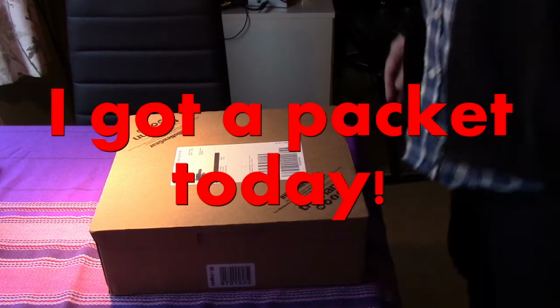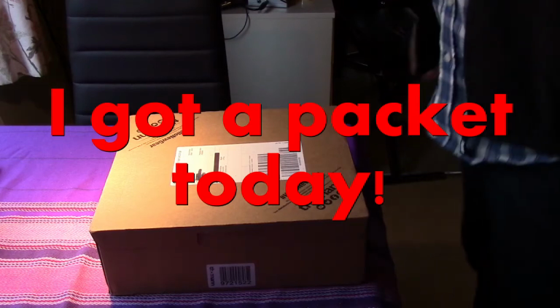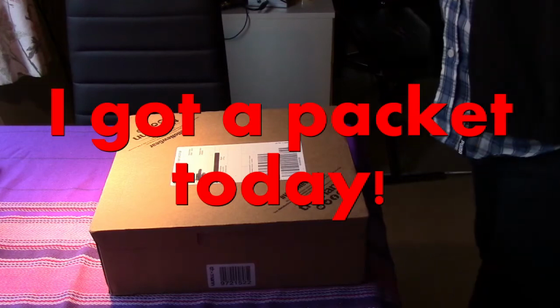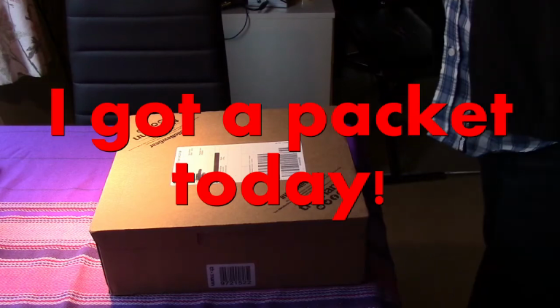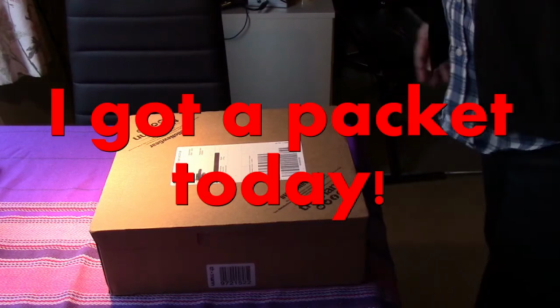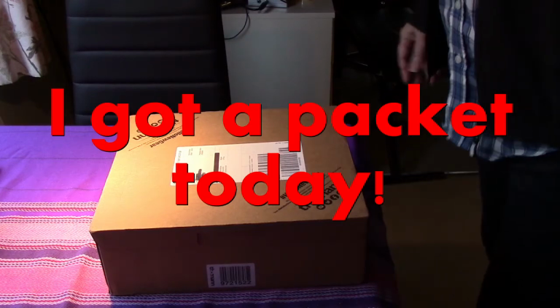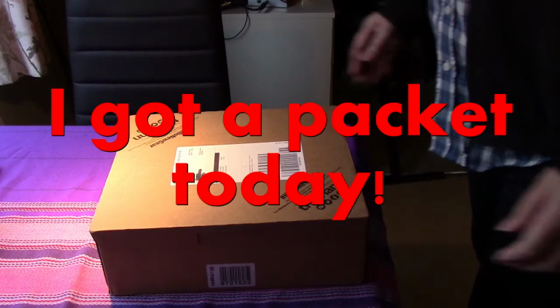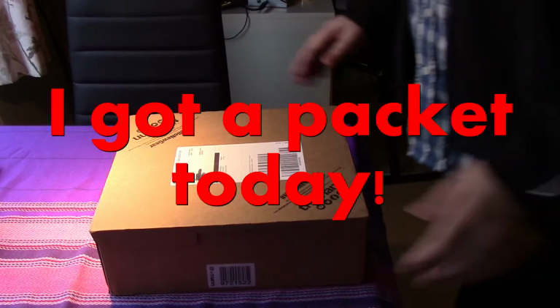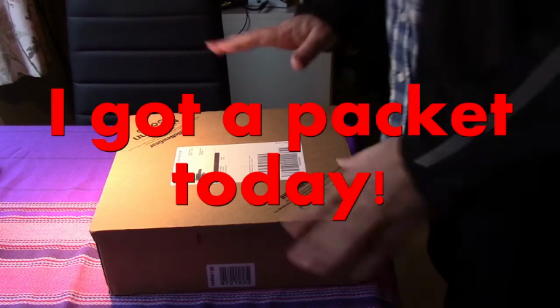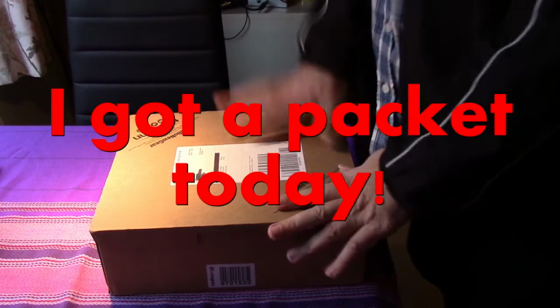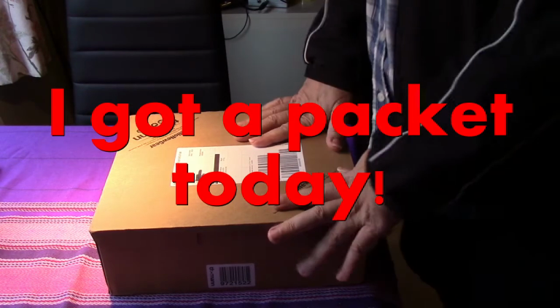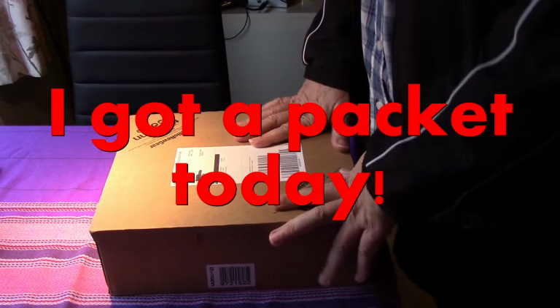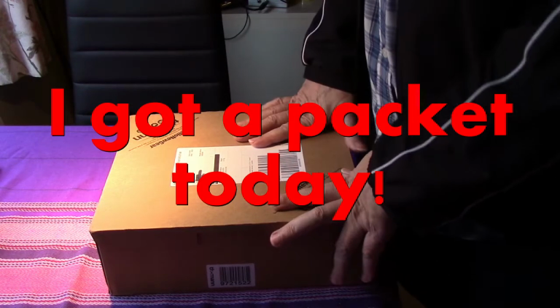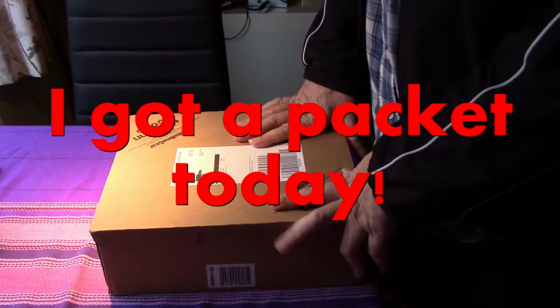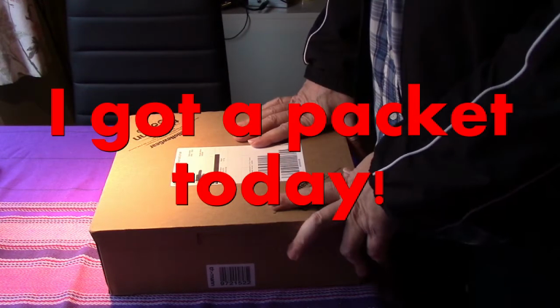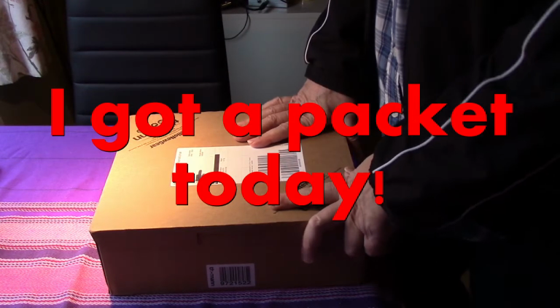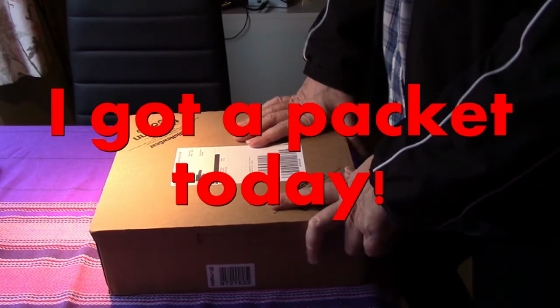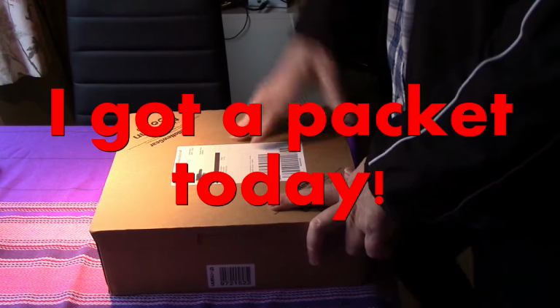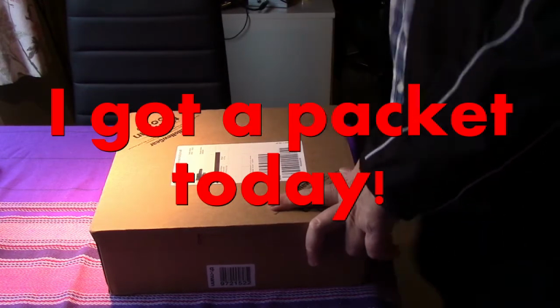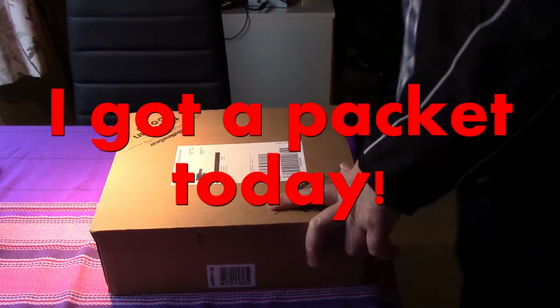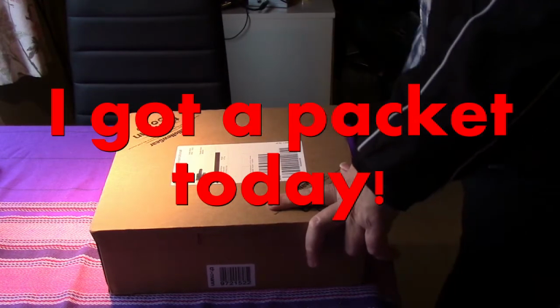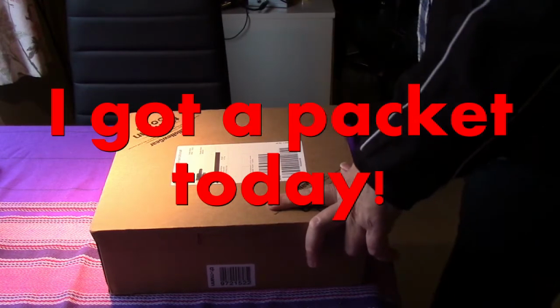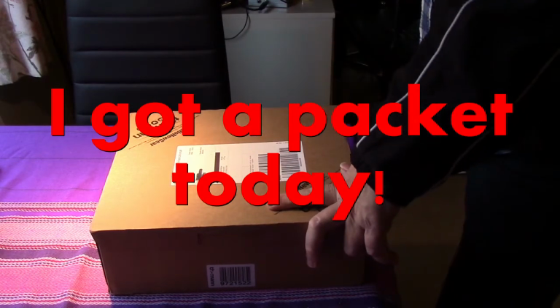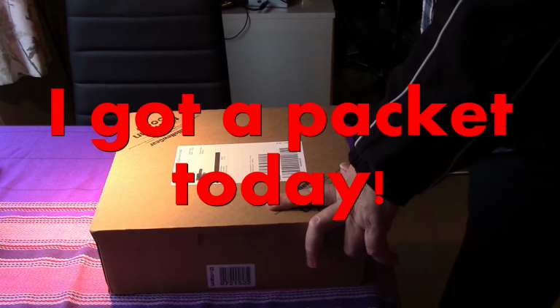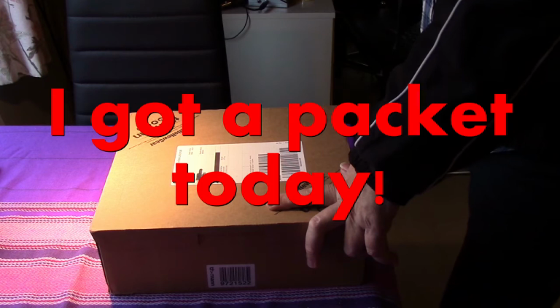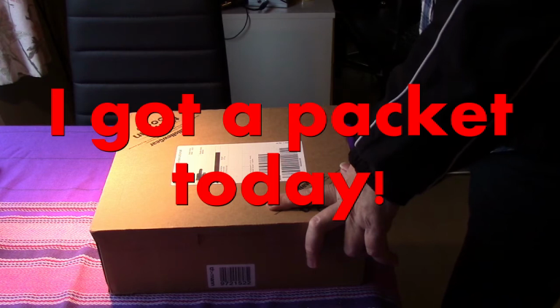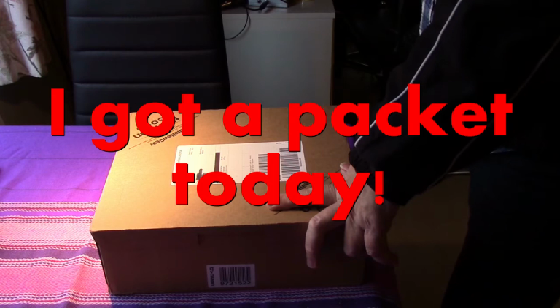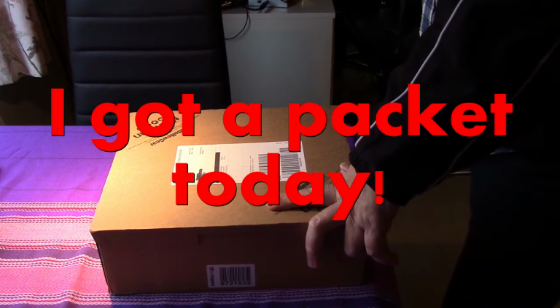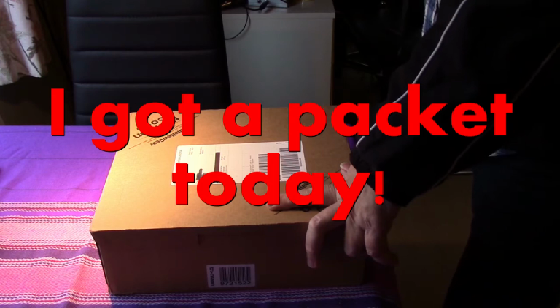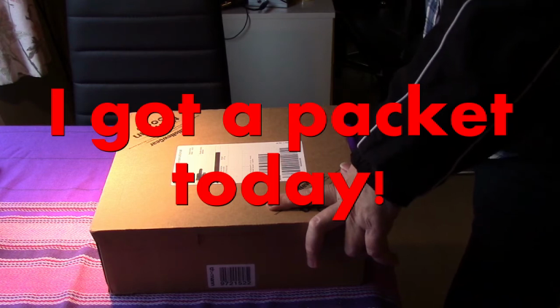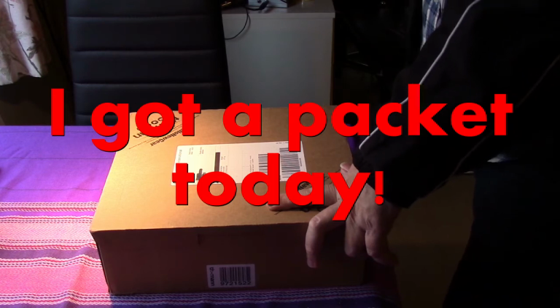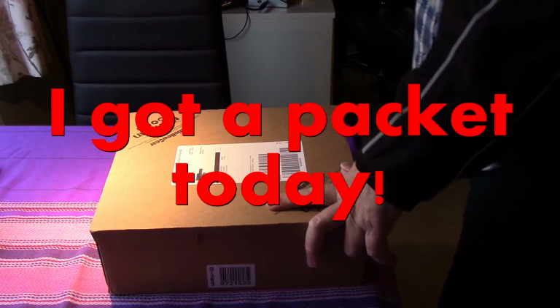Well, well, well, what do you know? I got a package today! Oh, look at me!